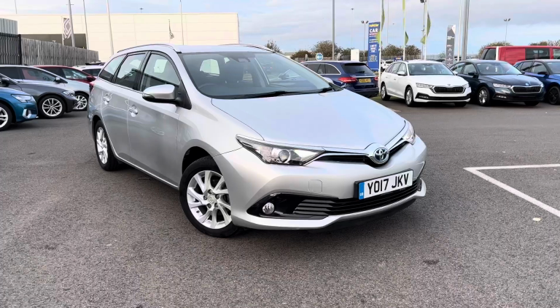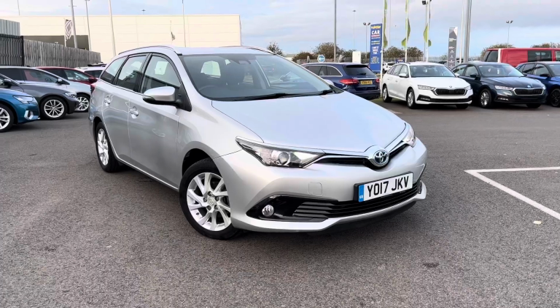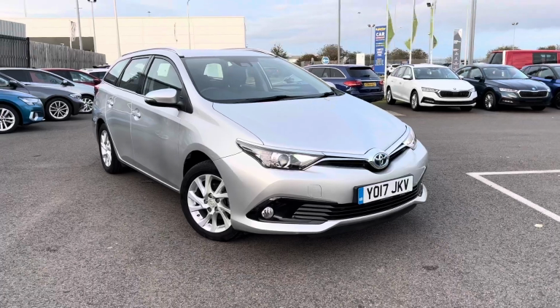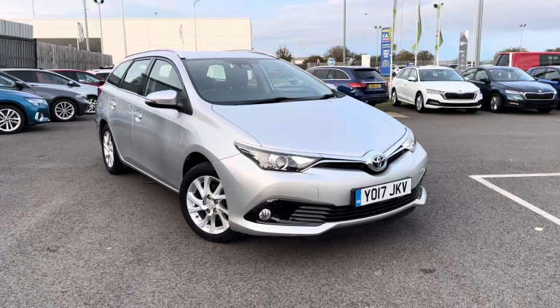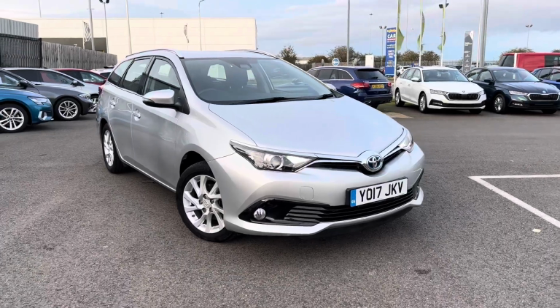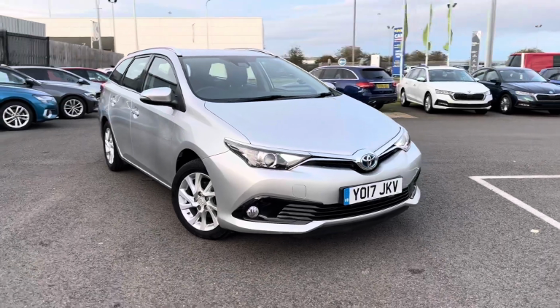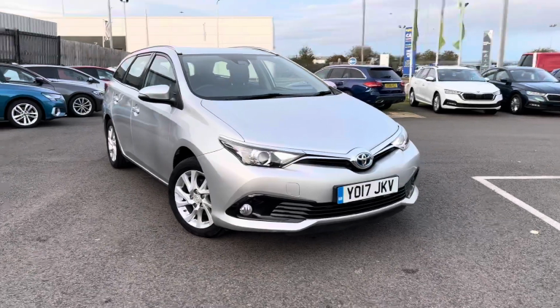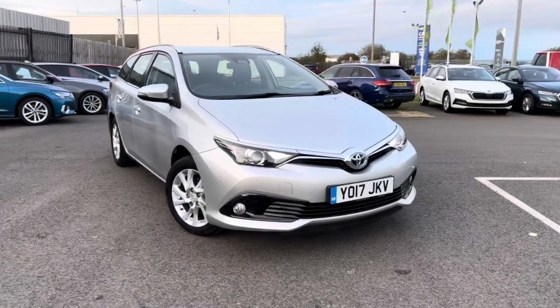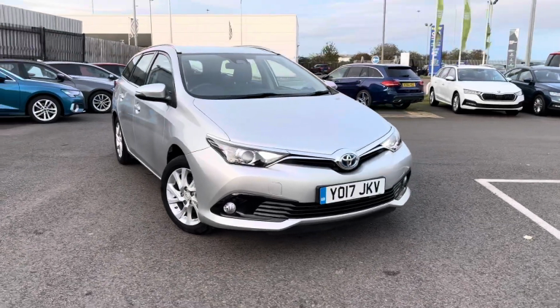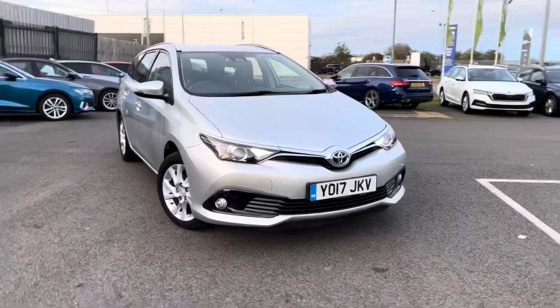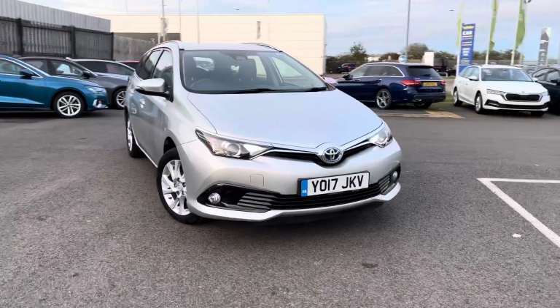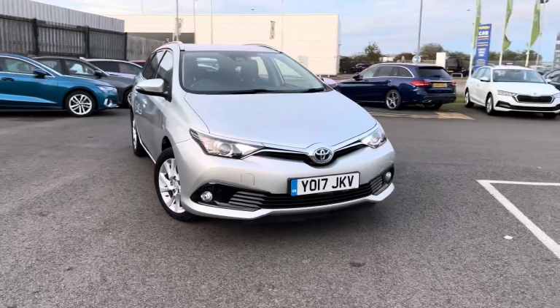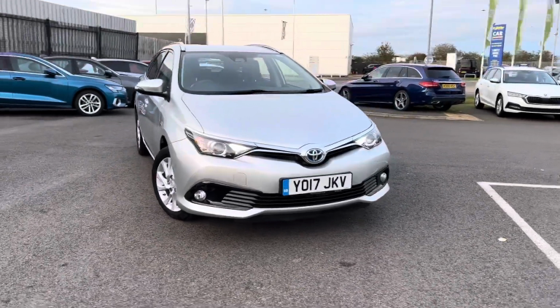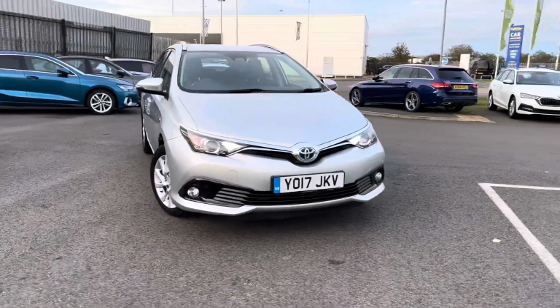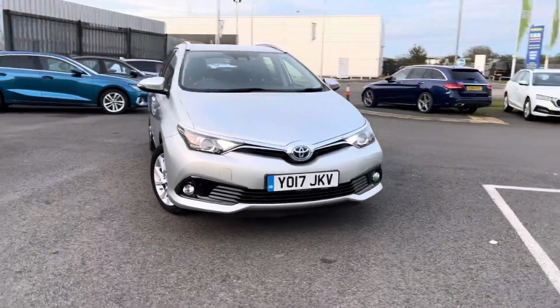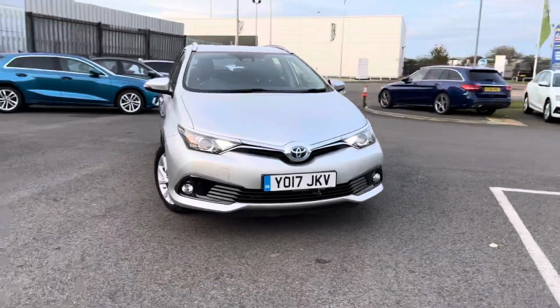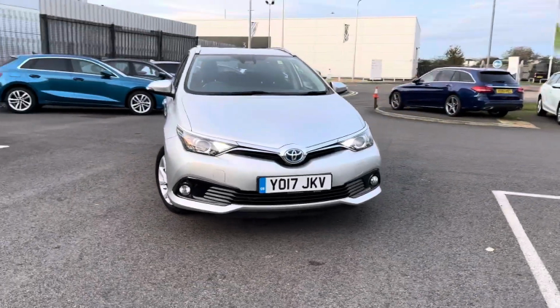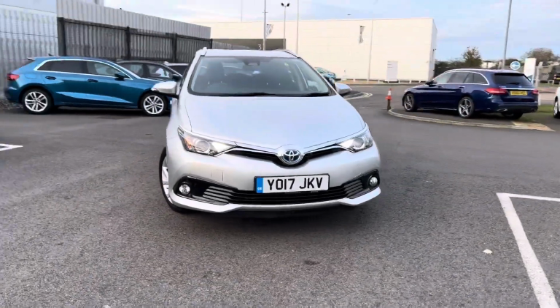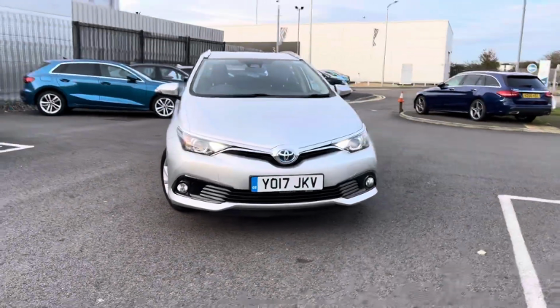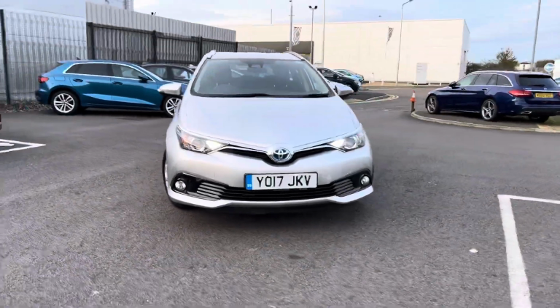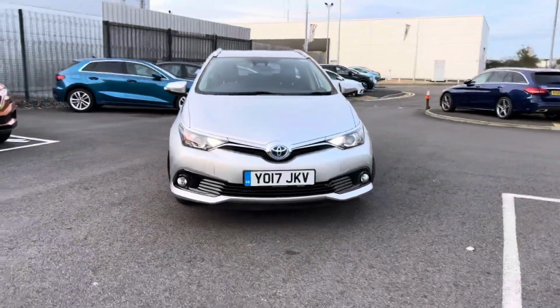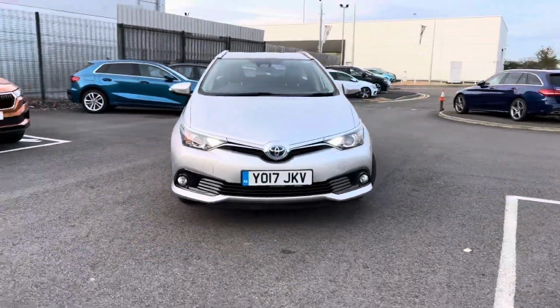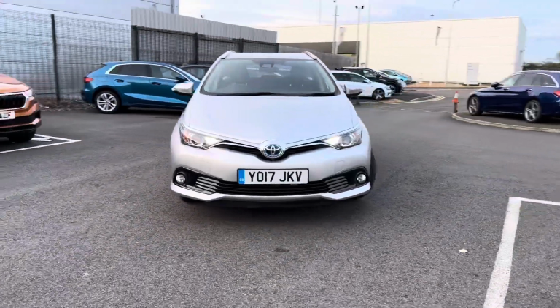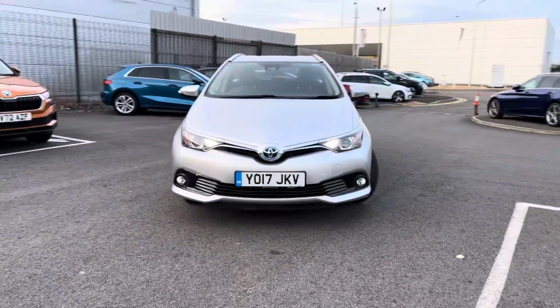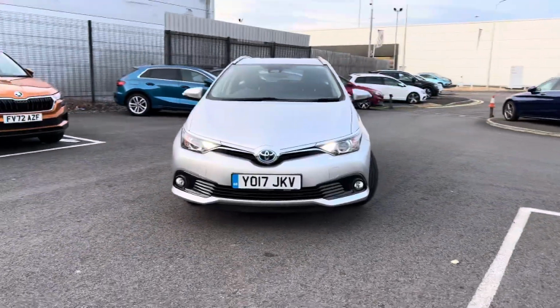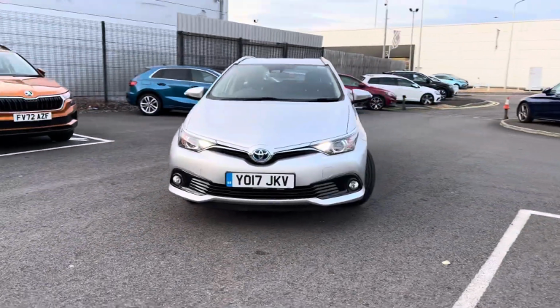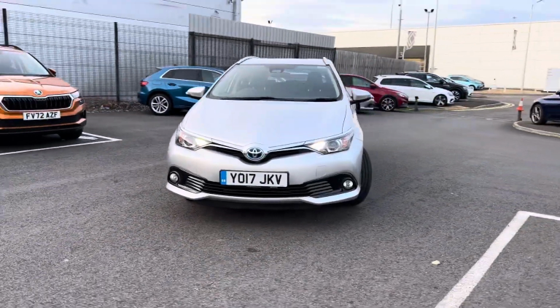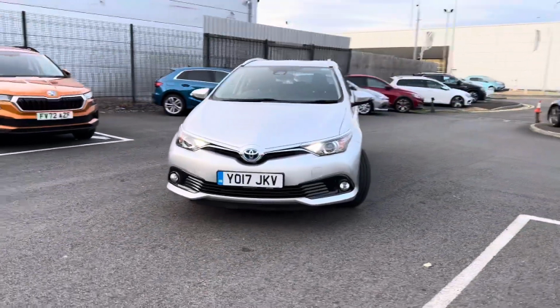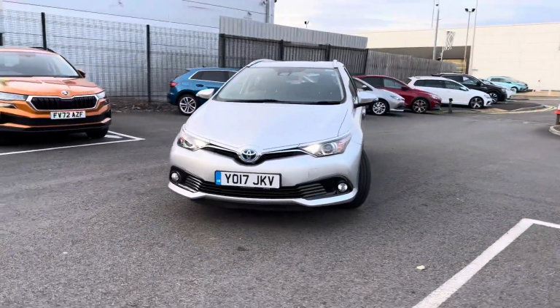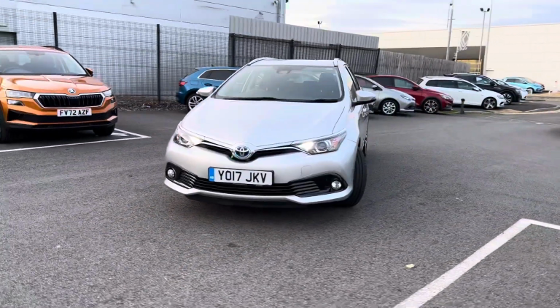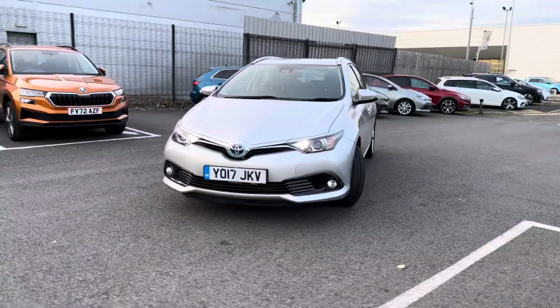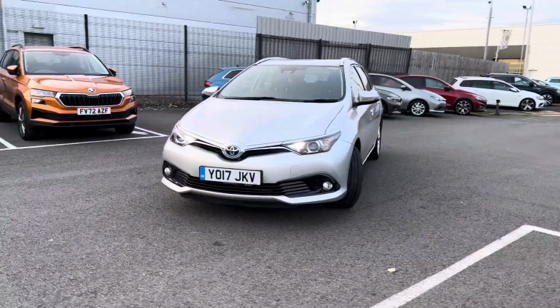Hi, welcome to DMQ, Skoda and Grimsby. I'm Ashley and today I'm going to be showing you around this Toyota Auris Estate.